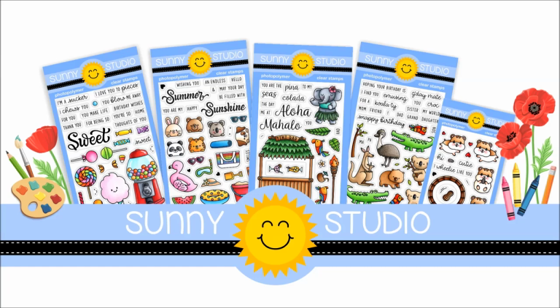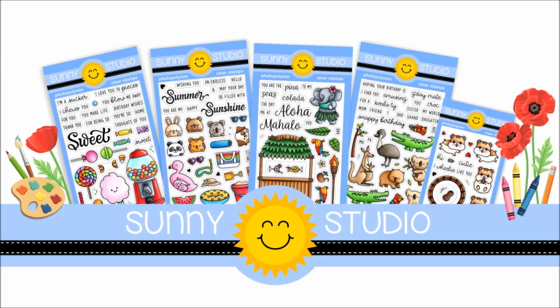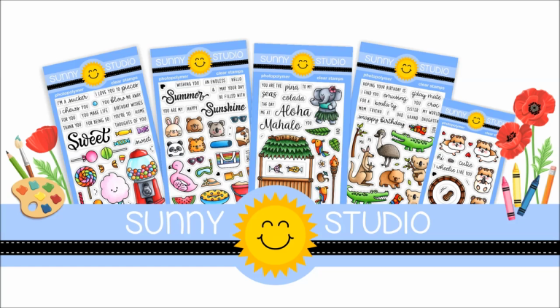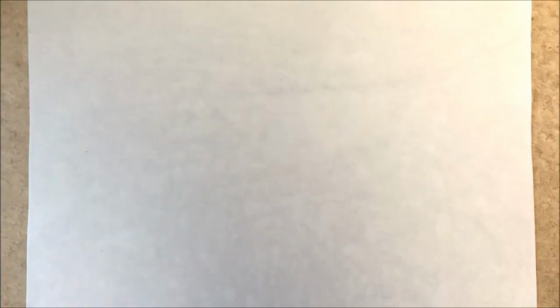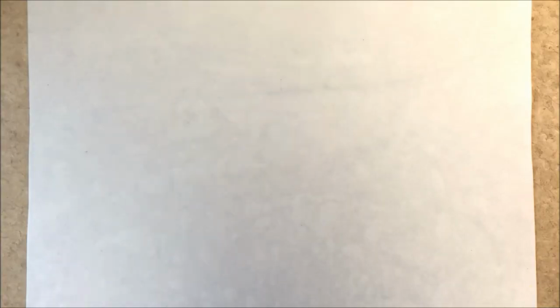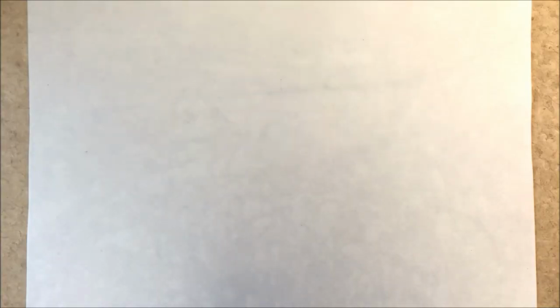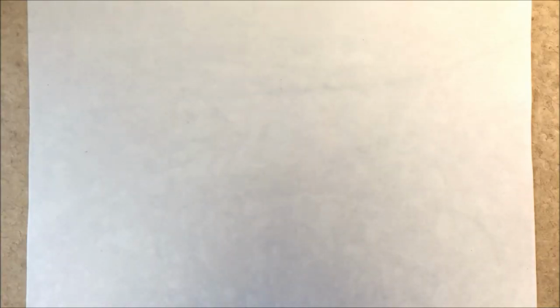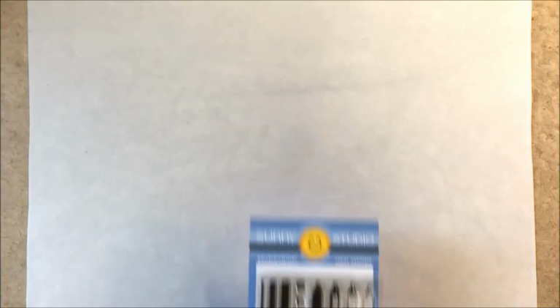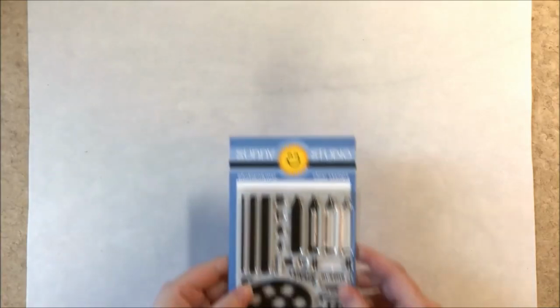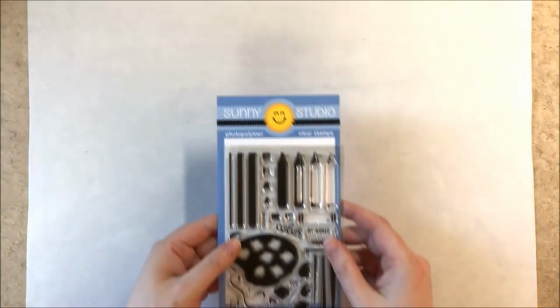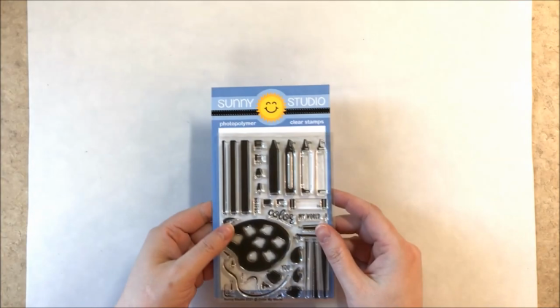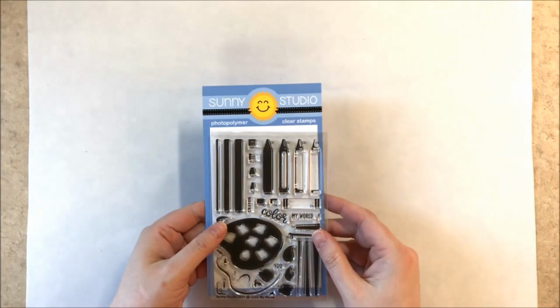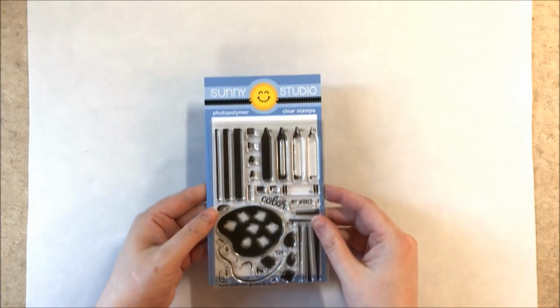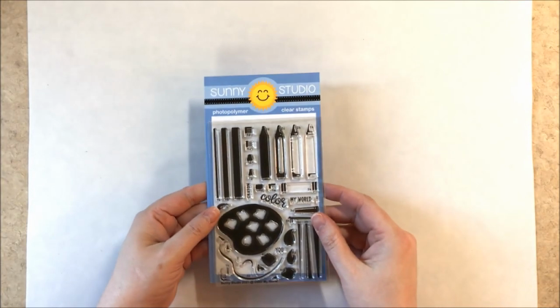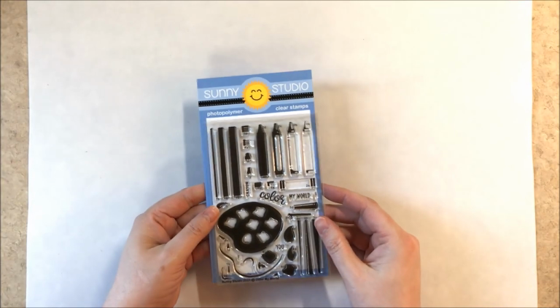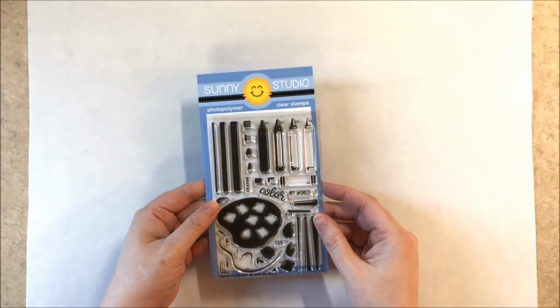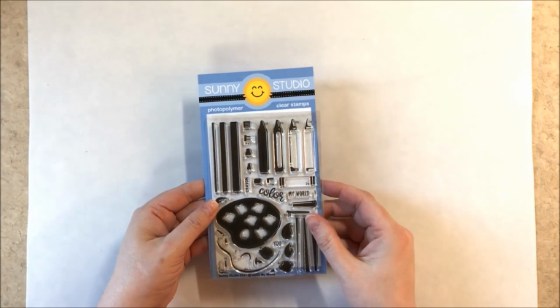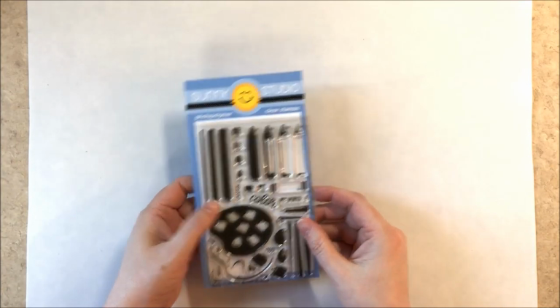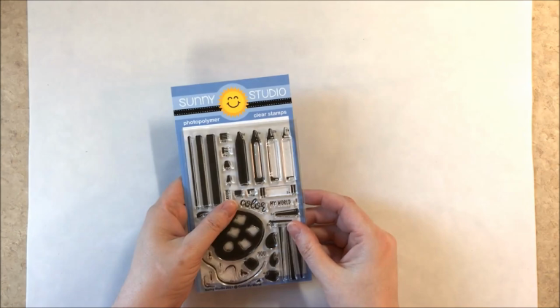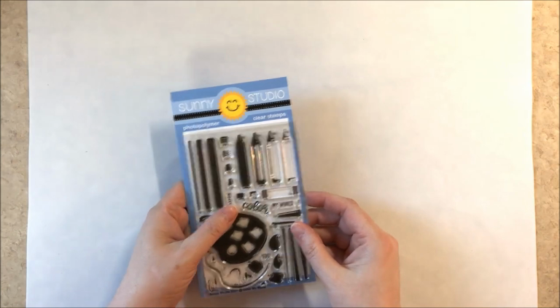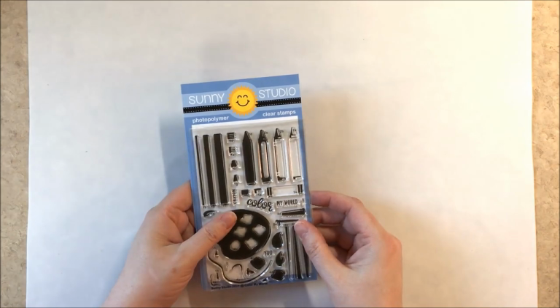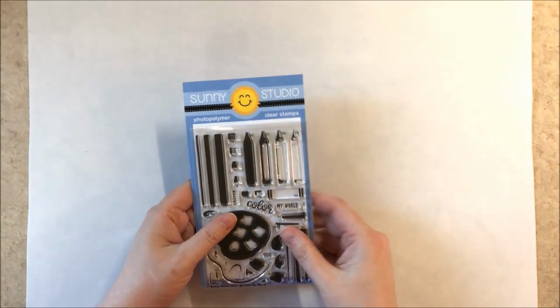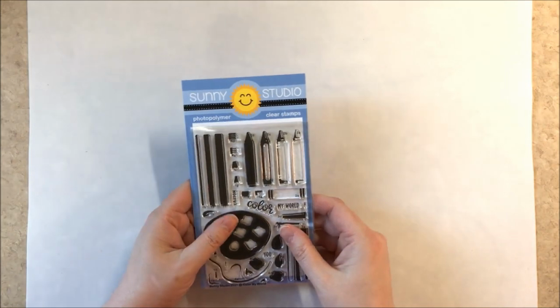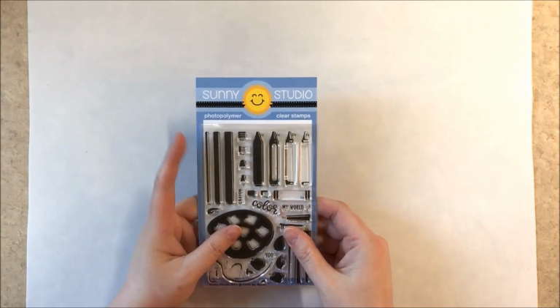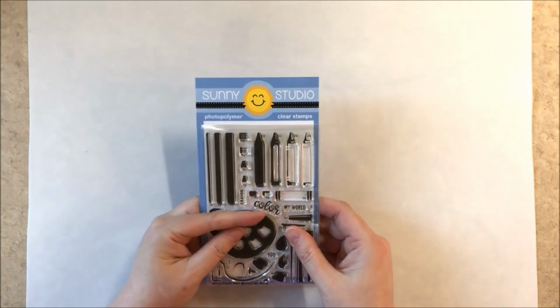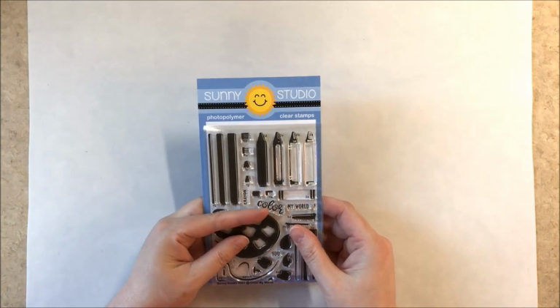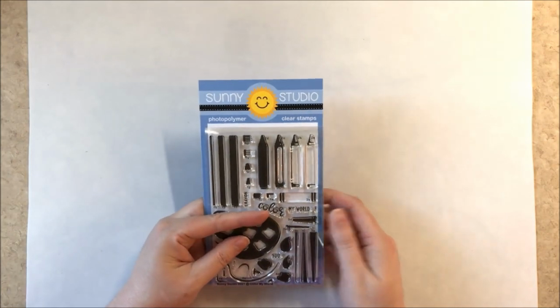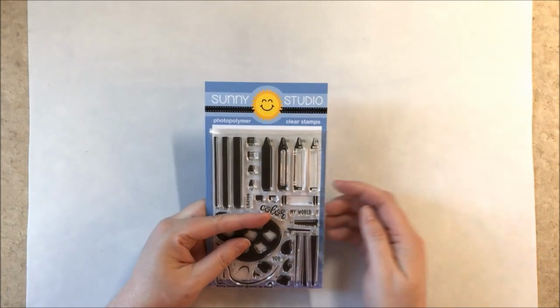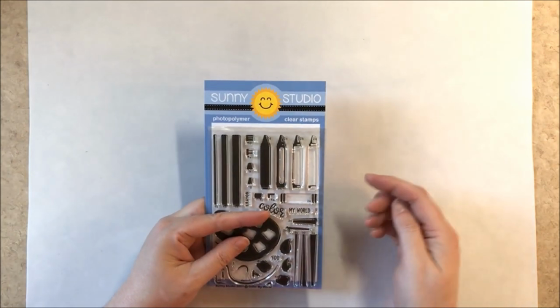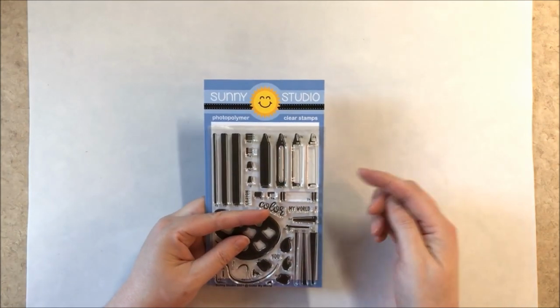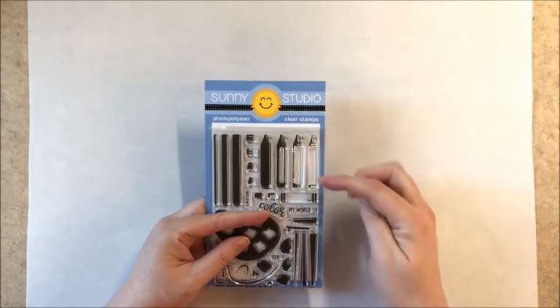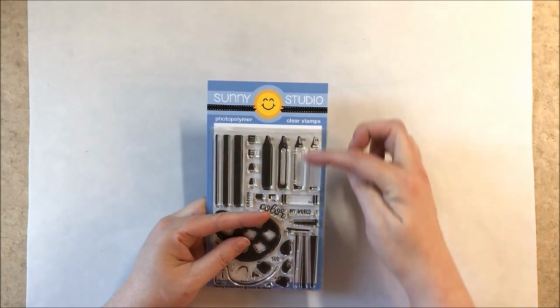Hi, I'm Mindy Yoshikawa and I'm here to share with you Sunny Studio's 2021 summer release.